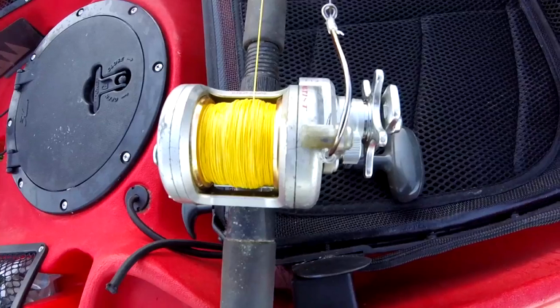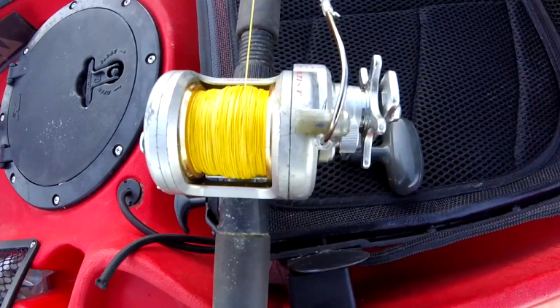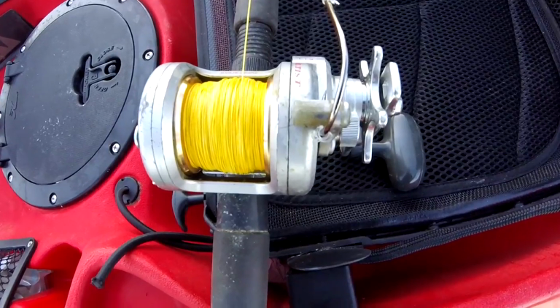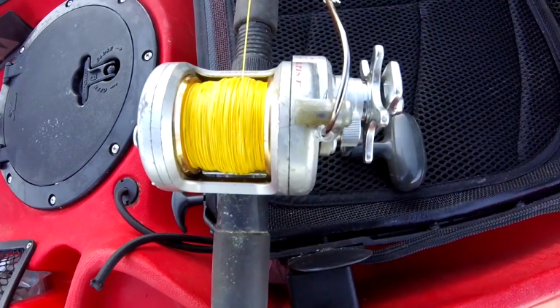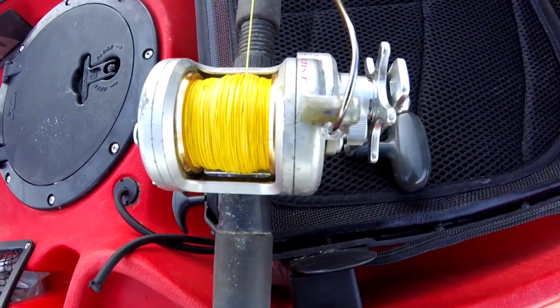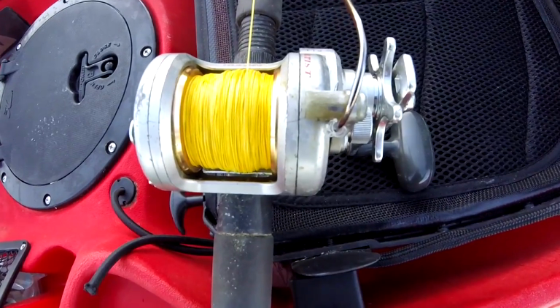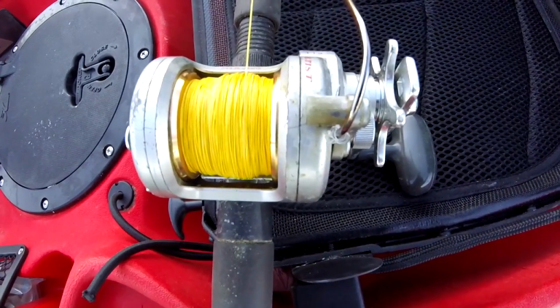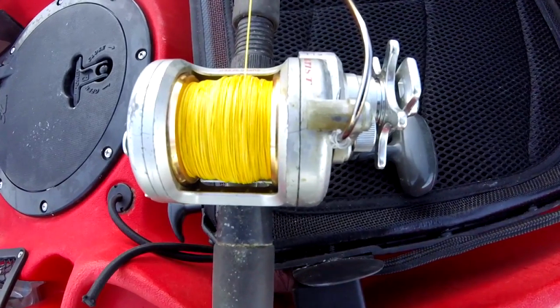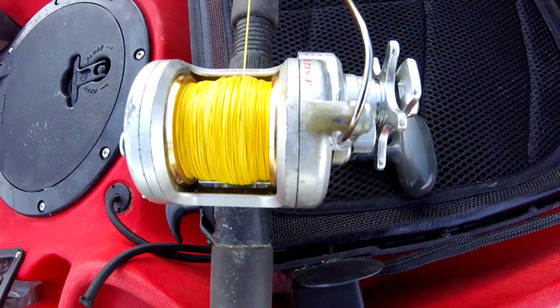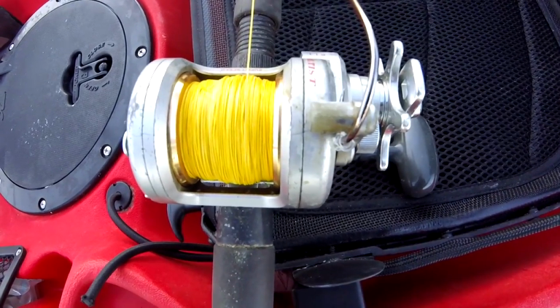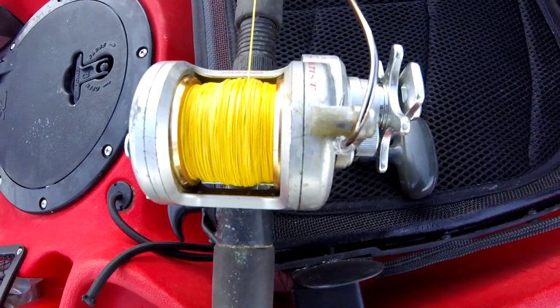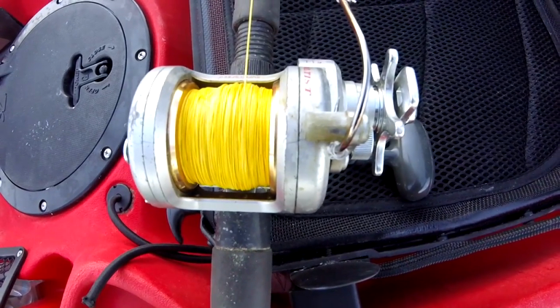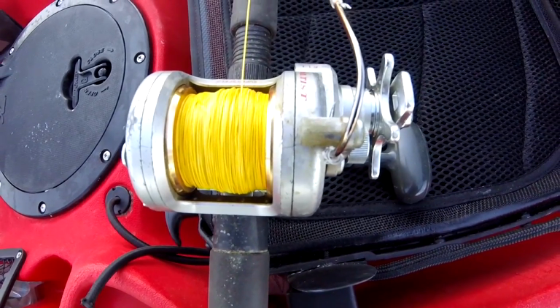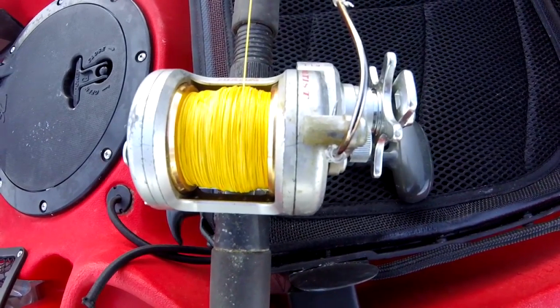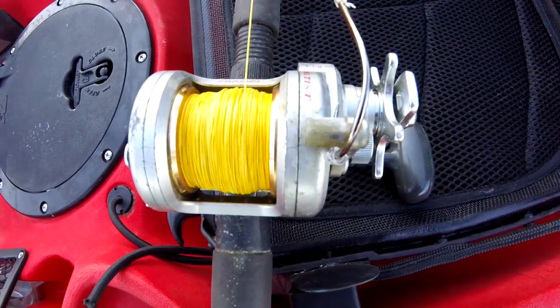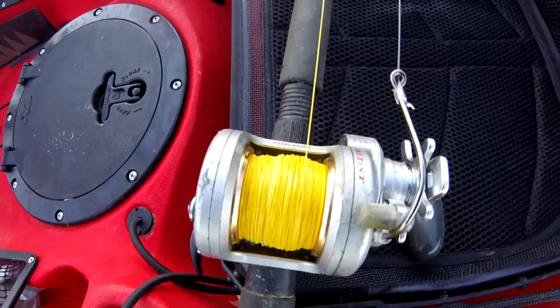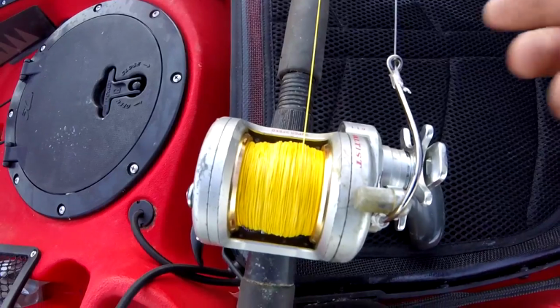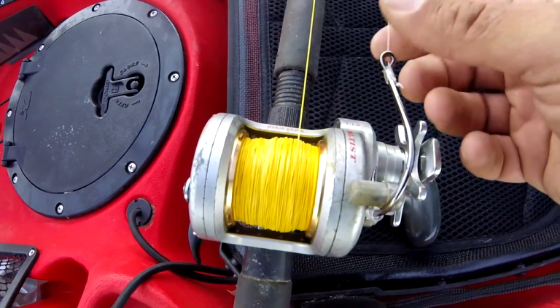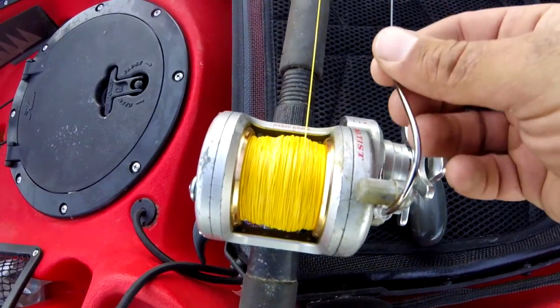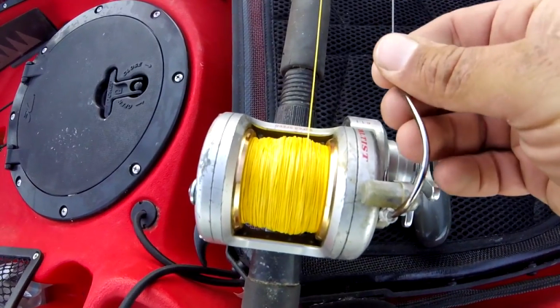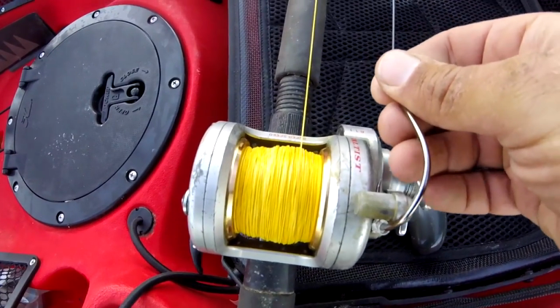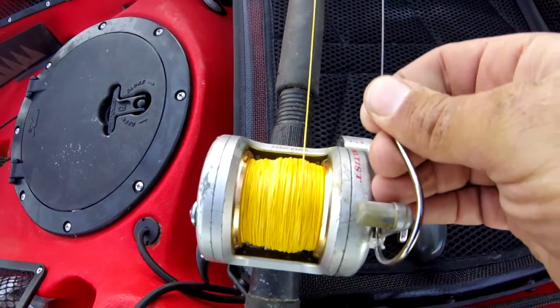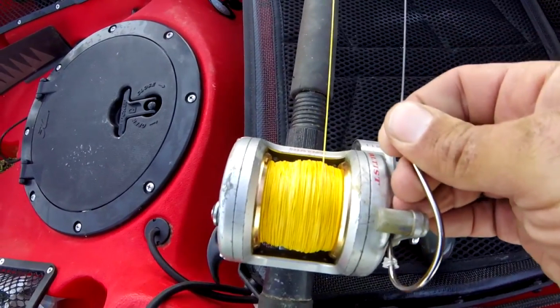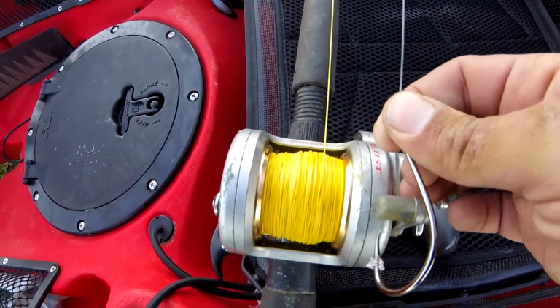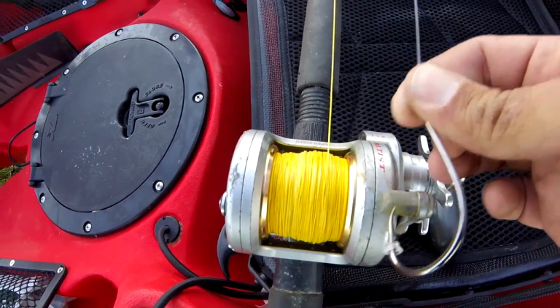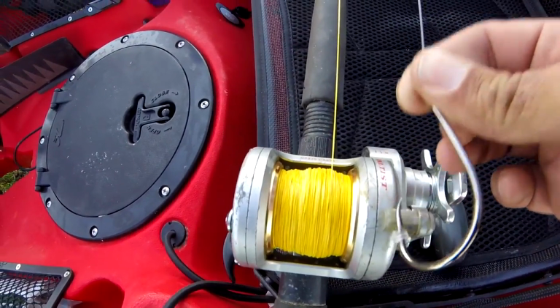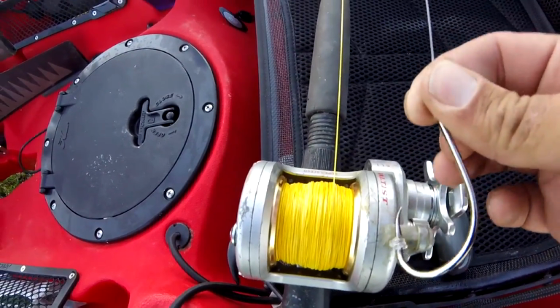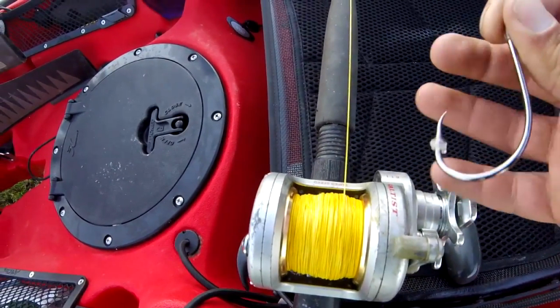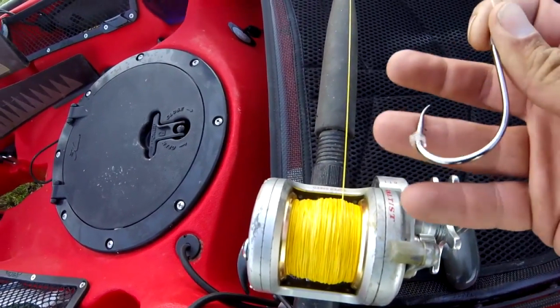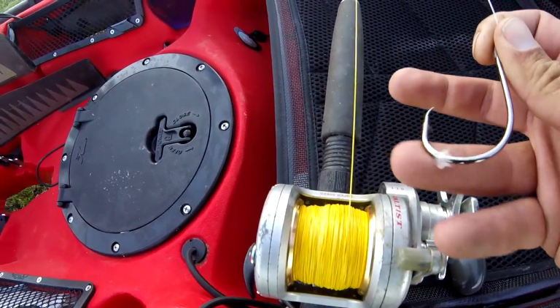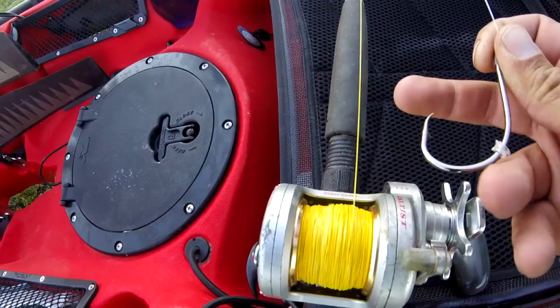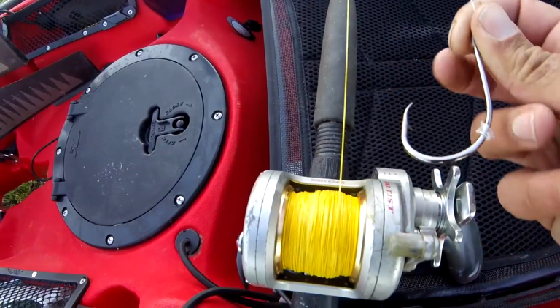Alright, so today we're going to do some live bait fishing. All we're going to do is basically snag some bunker, which I'll show you.